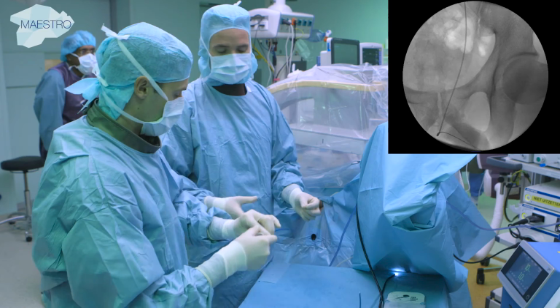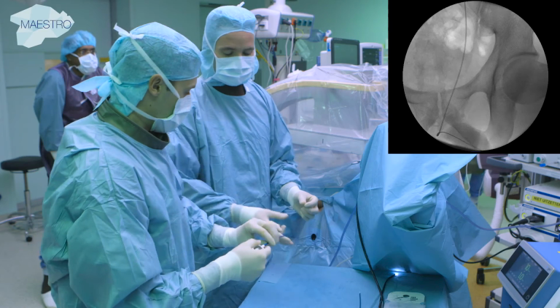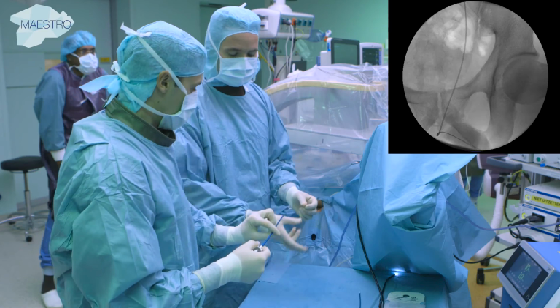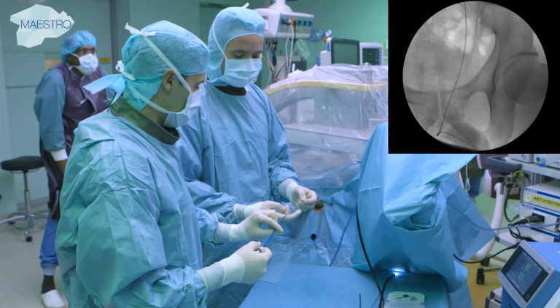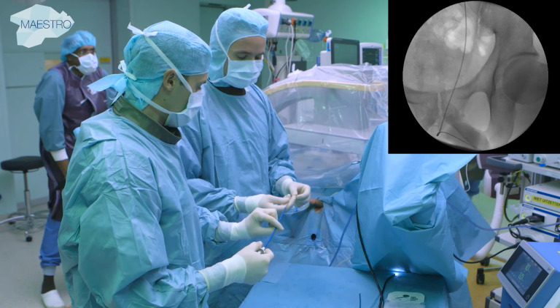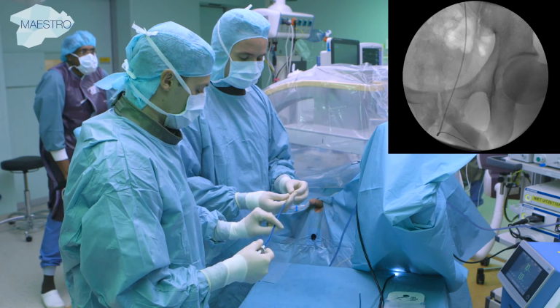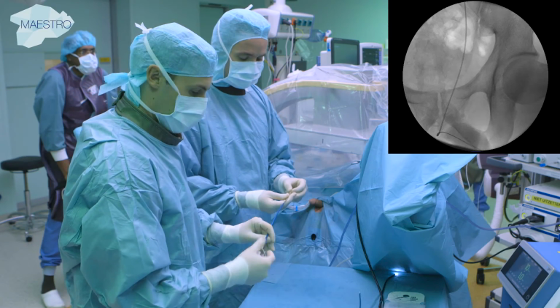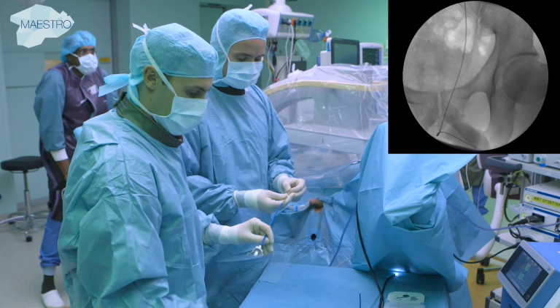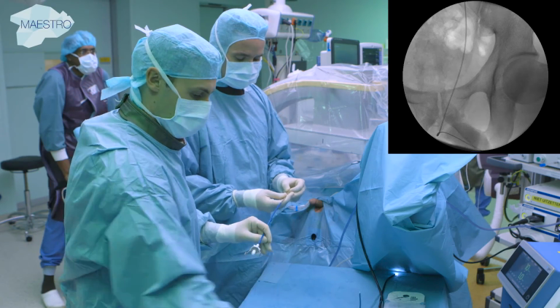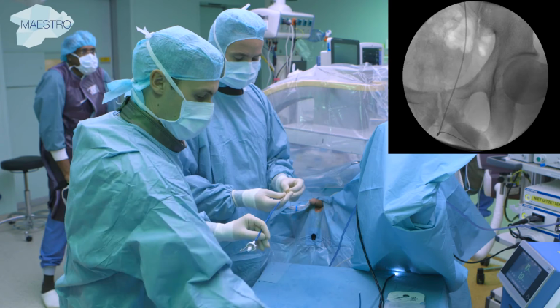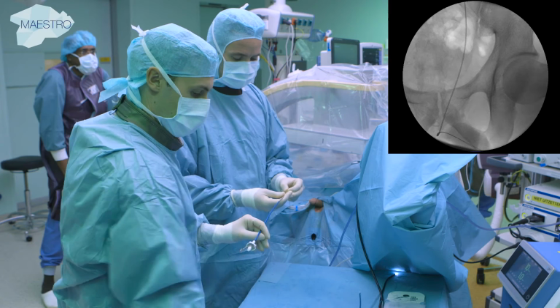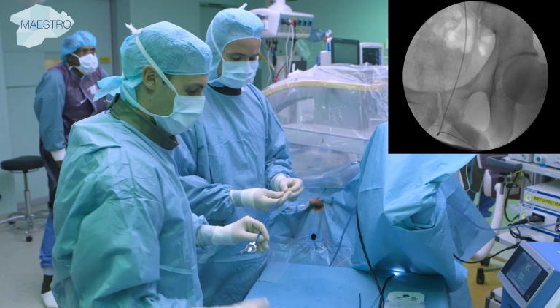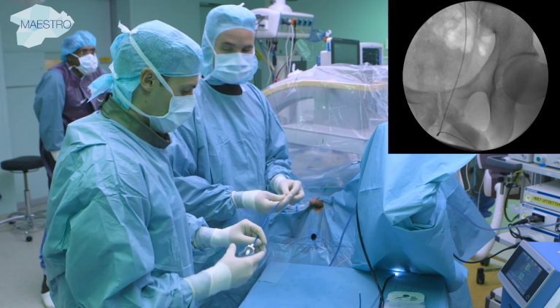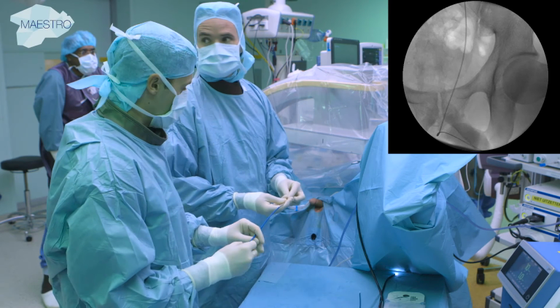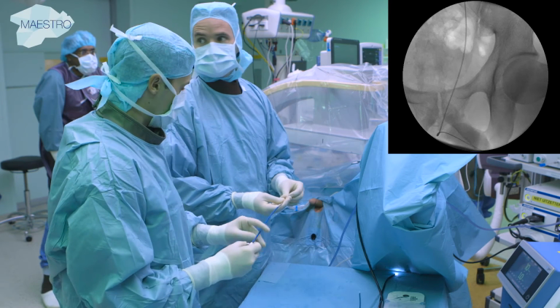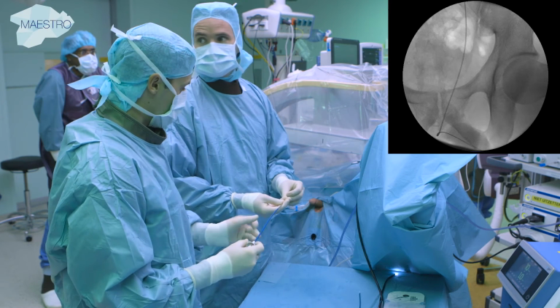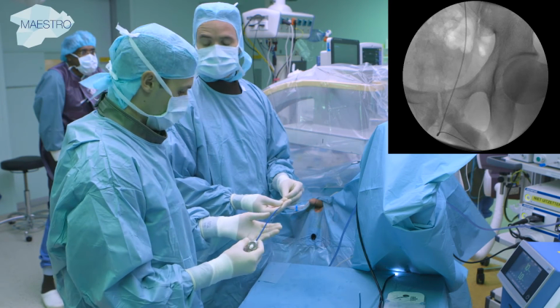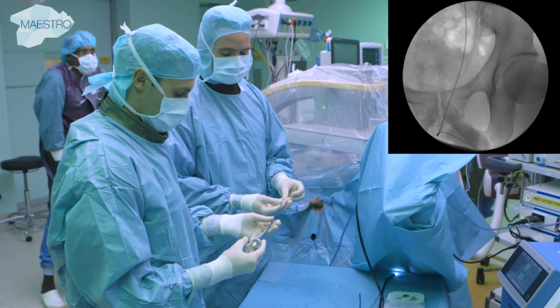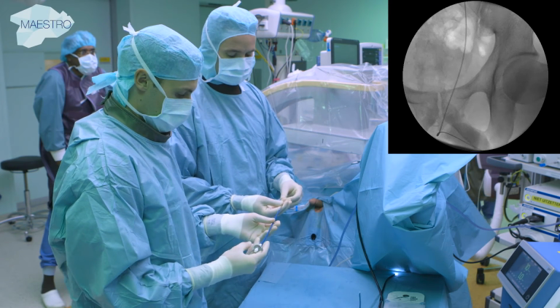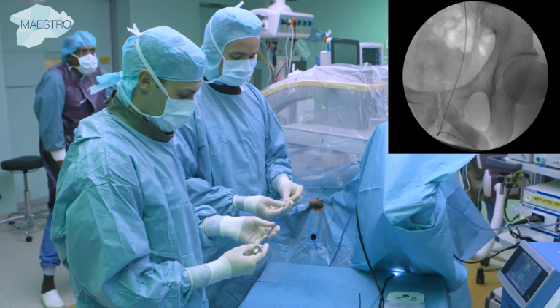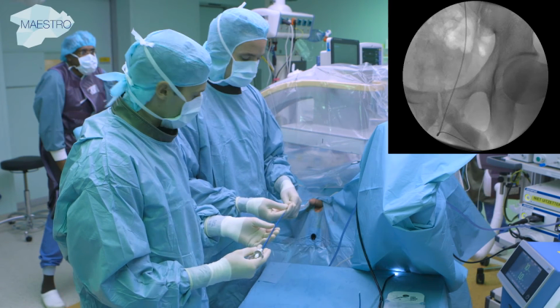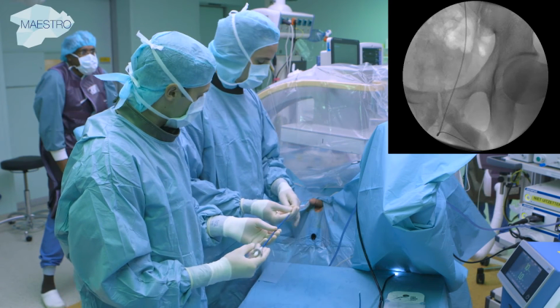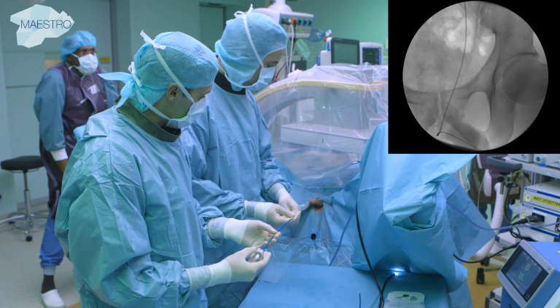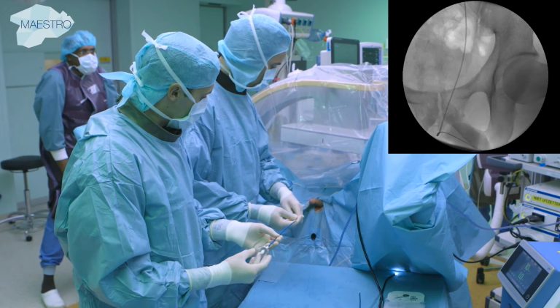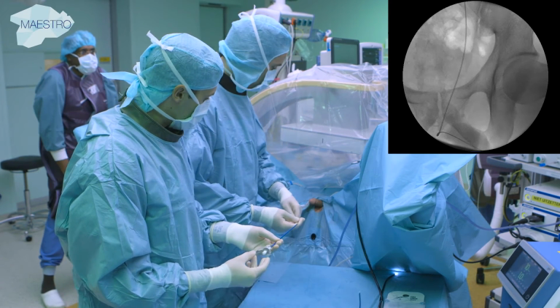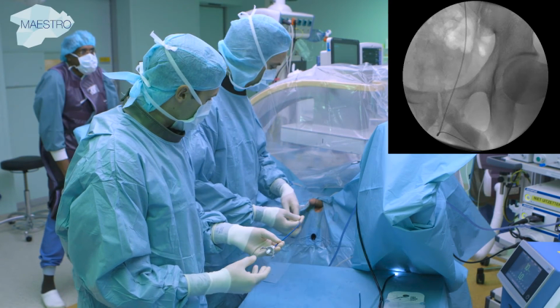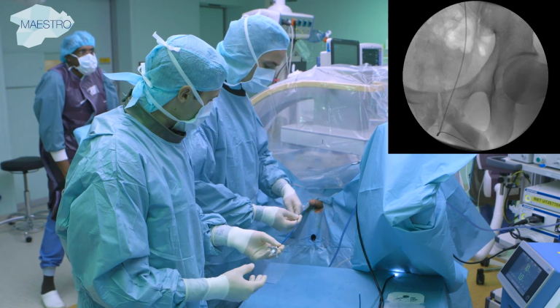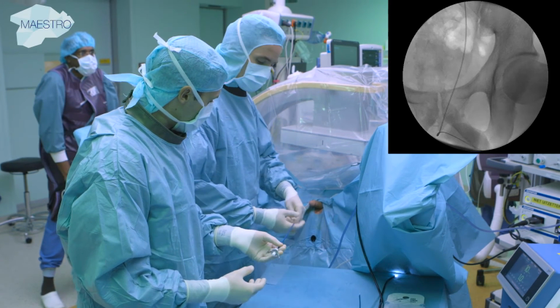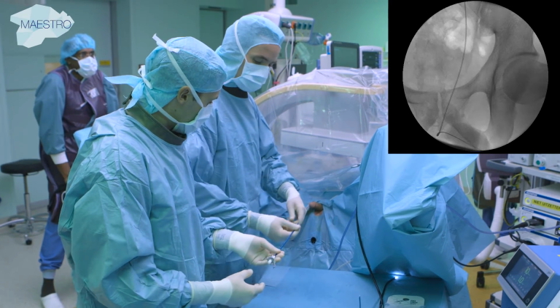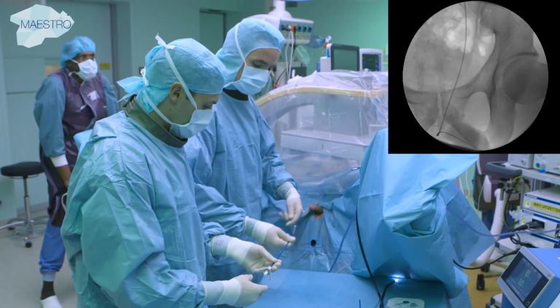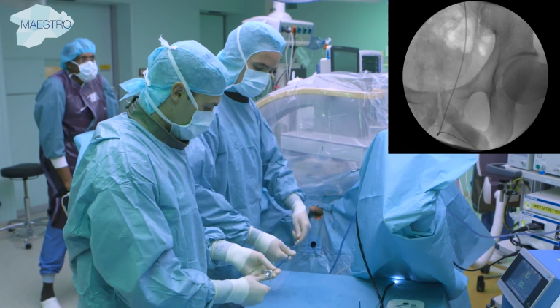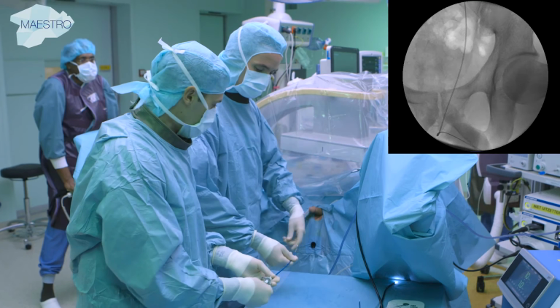Intrarenal pressure is kept at a low level, allowing for sufficient backflow alongside the endoscope through the access sheath.